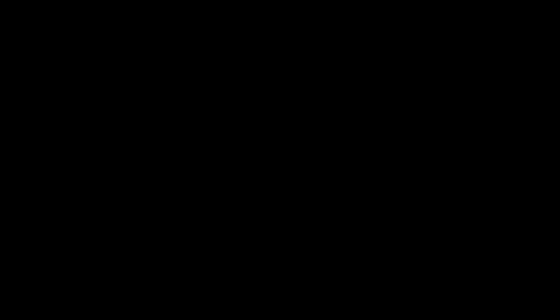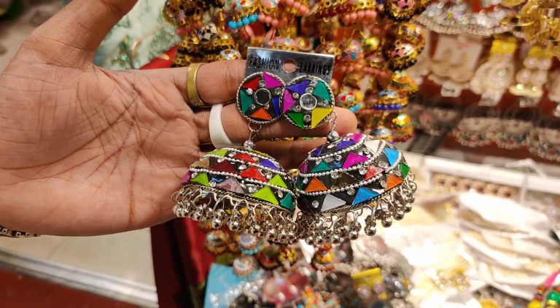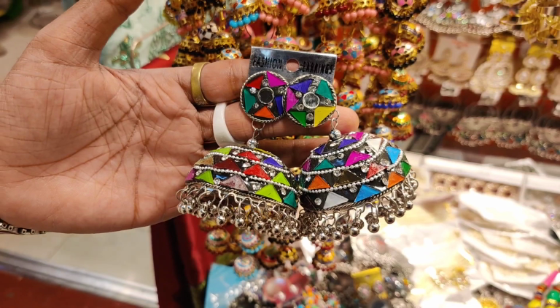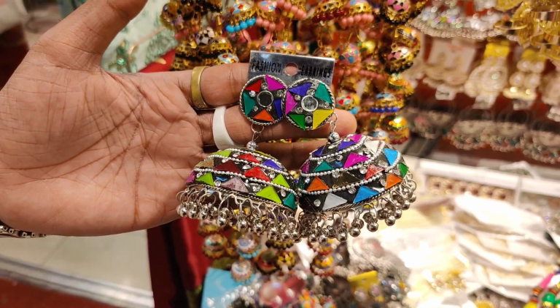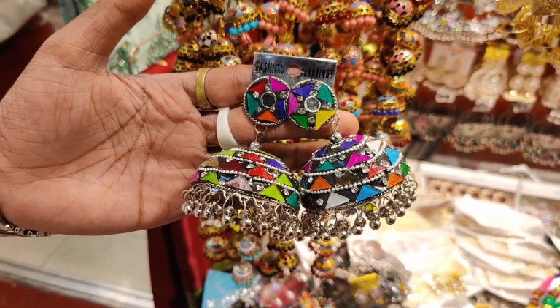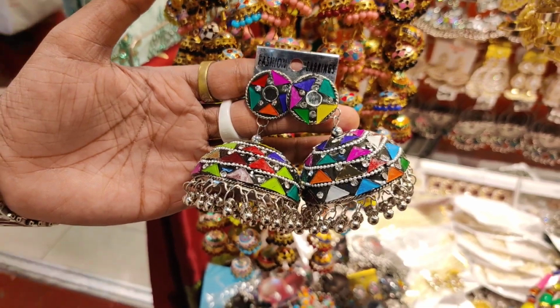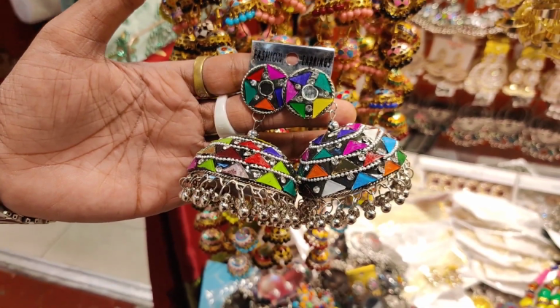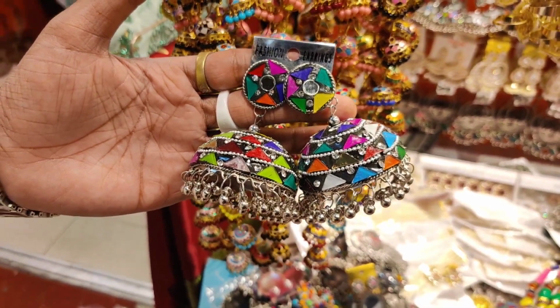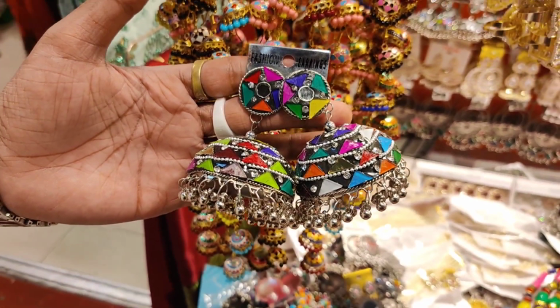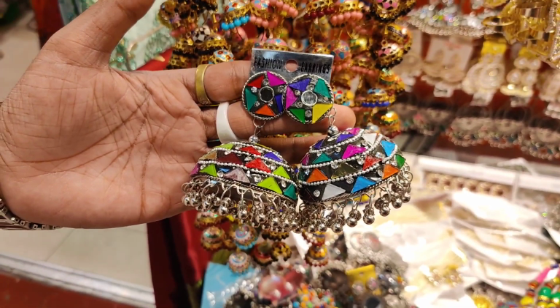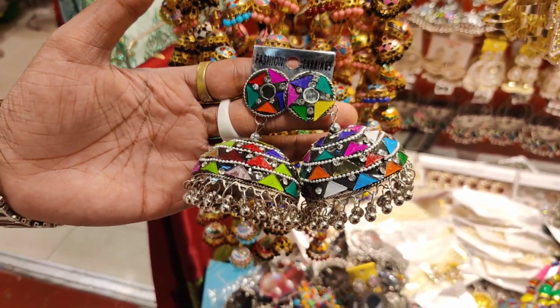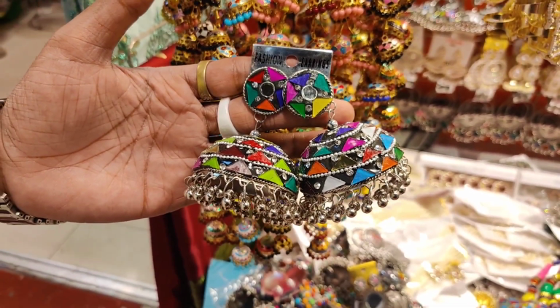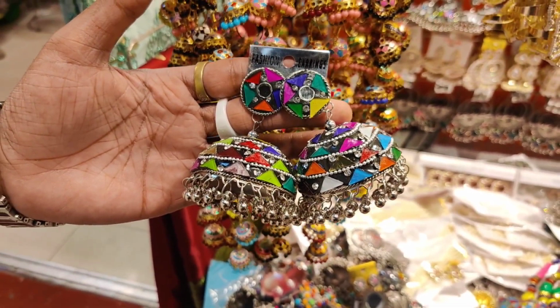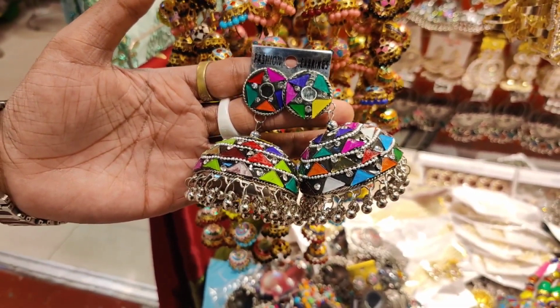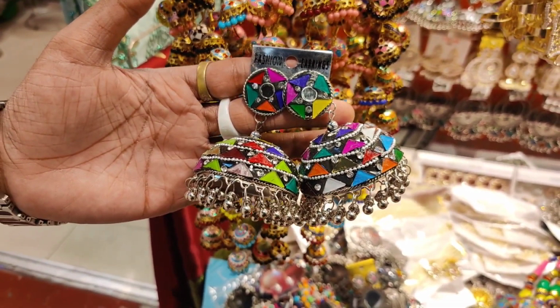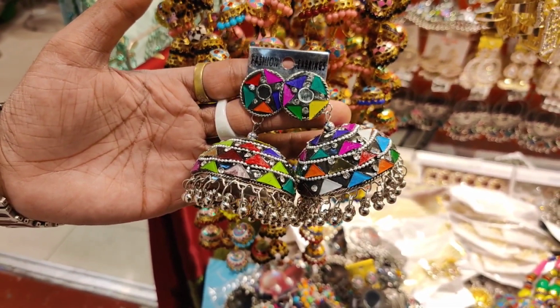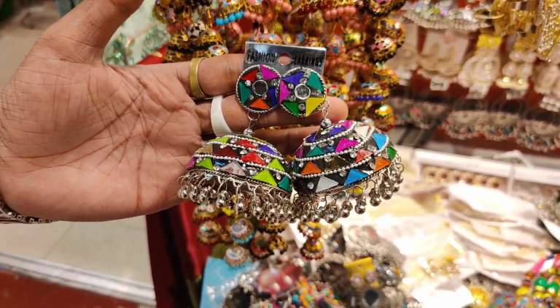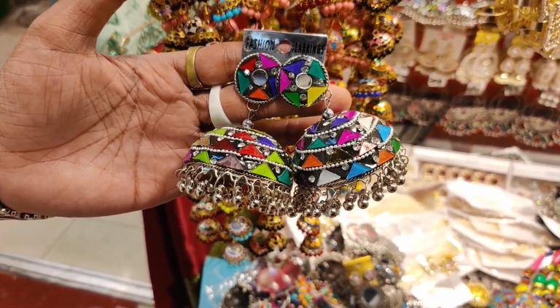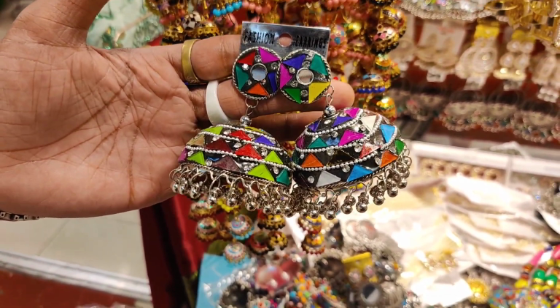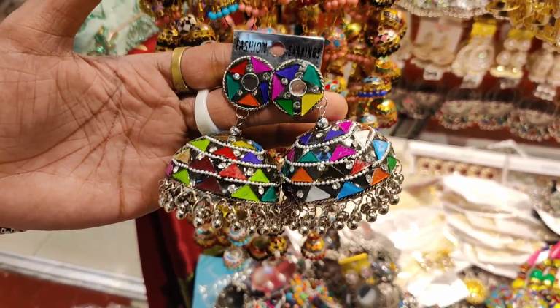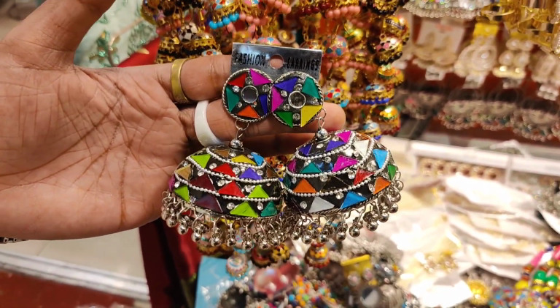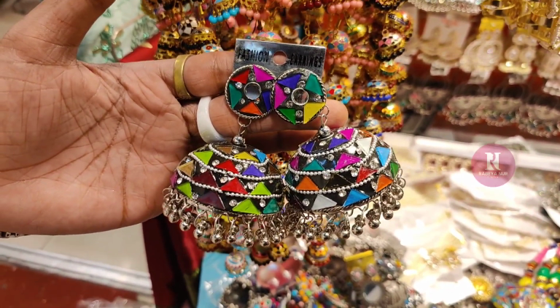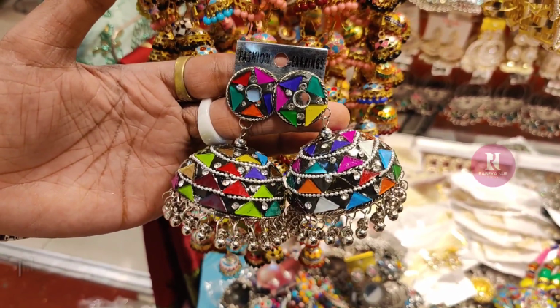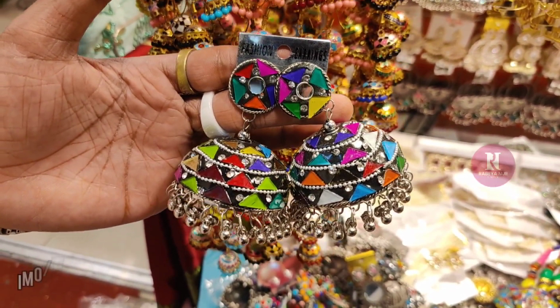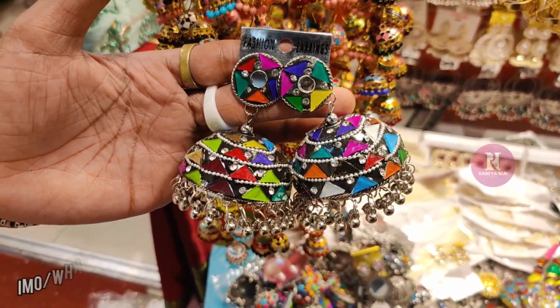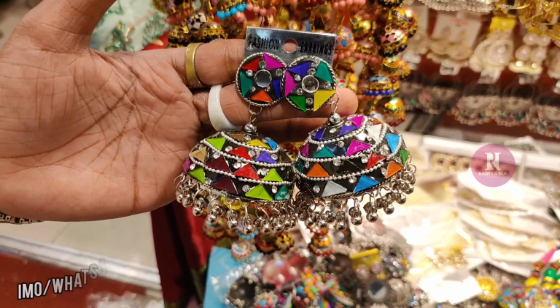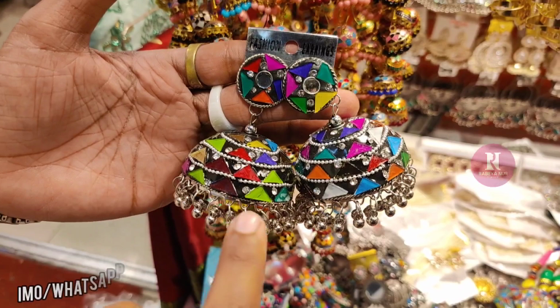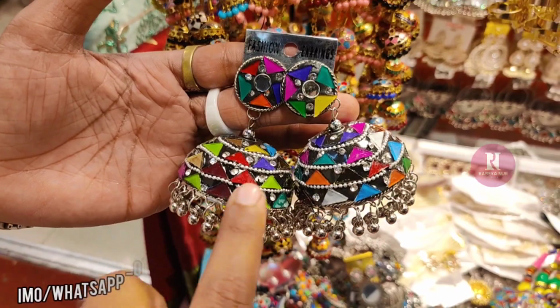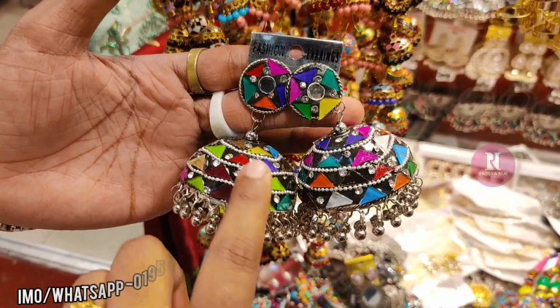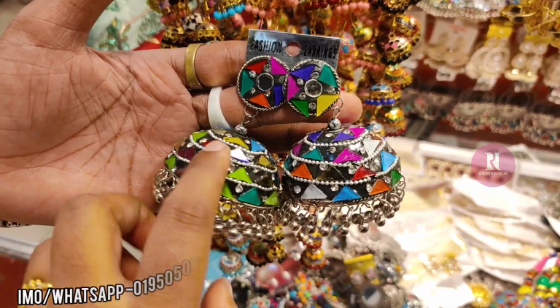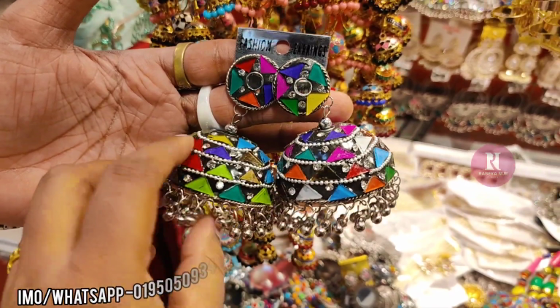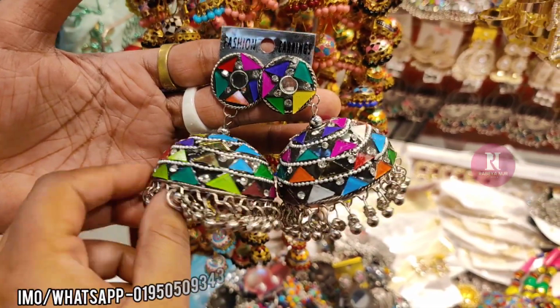Hello friends, as-salamu alaykum. How are you? Looking at the German silver dhul — it's multi-colour, but it's a good price.